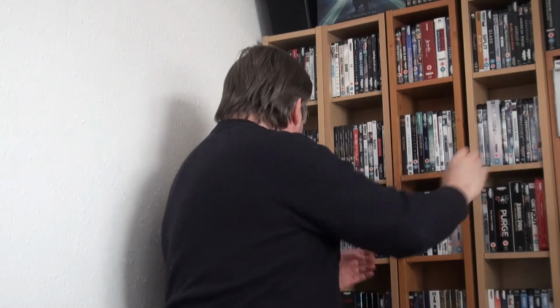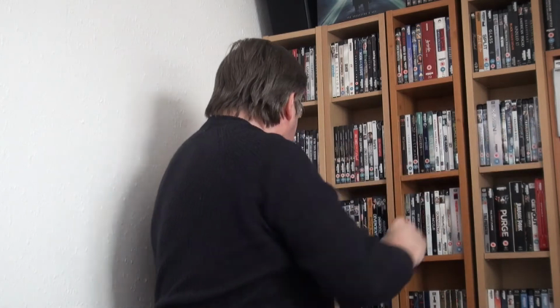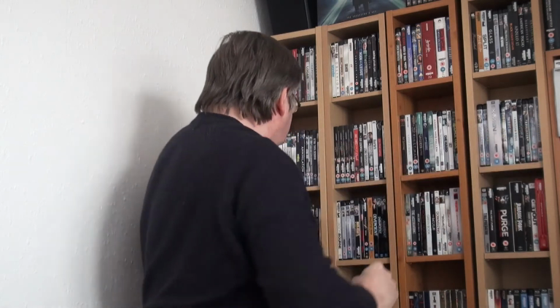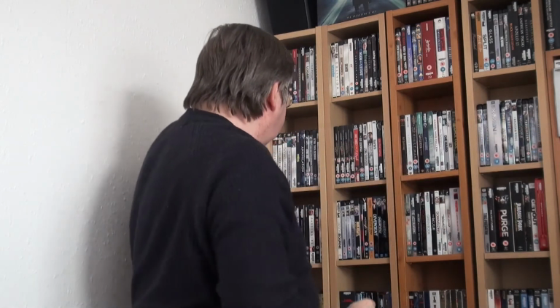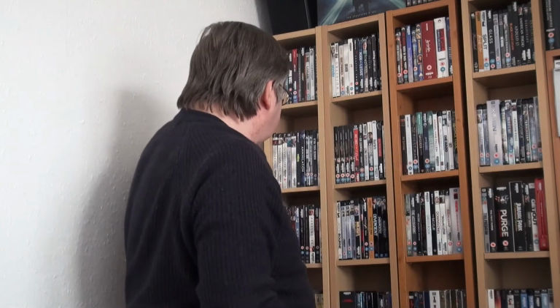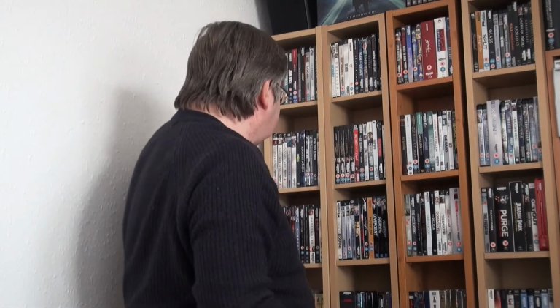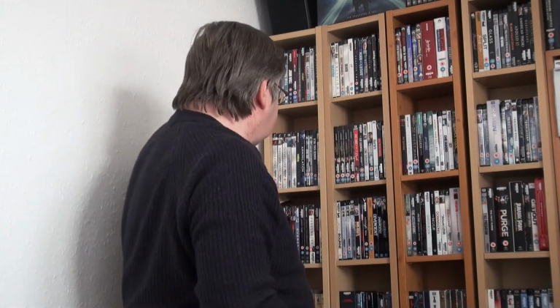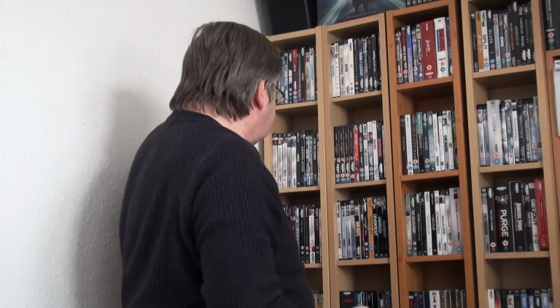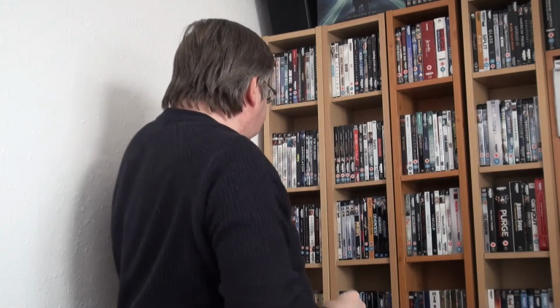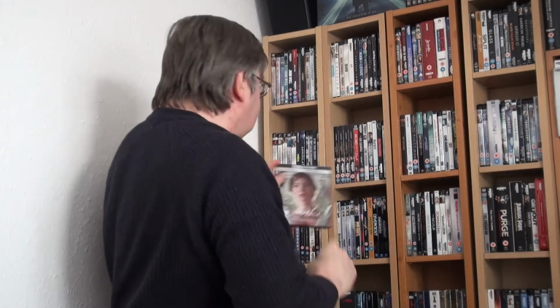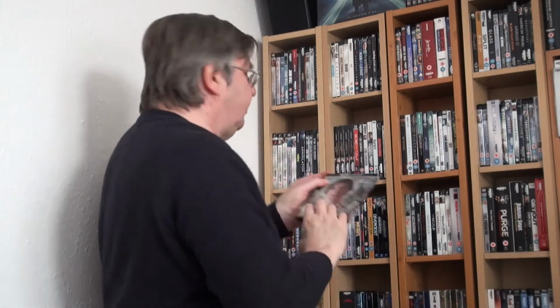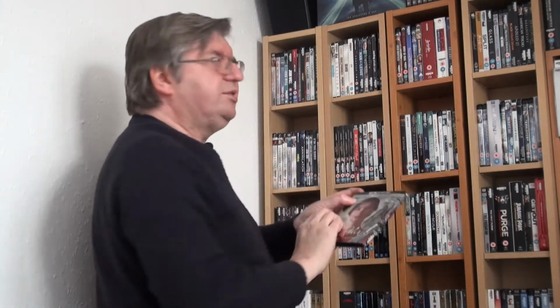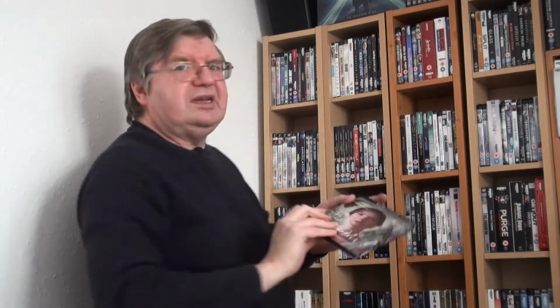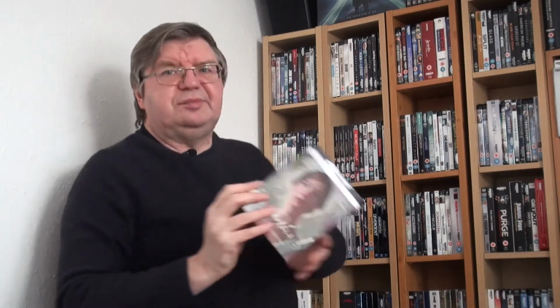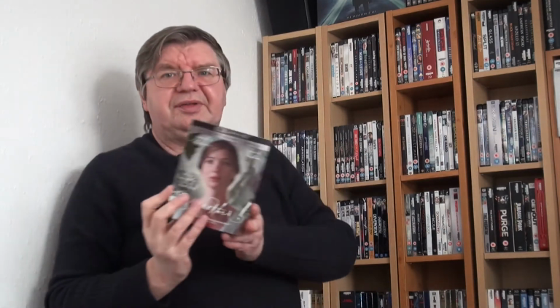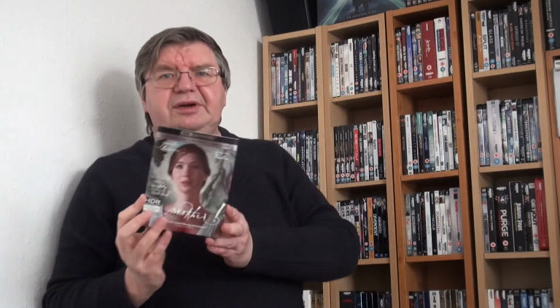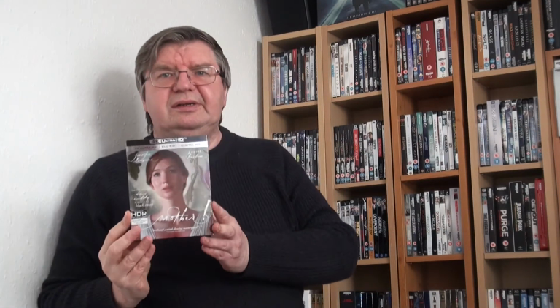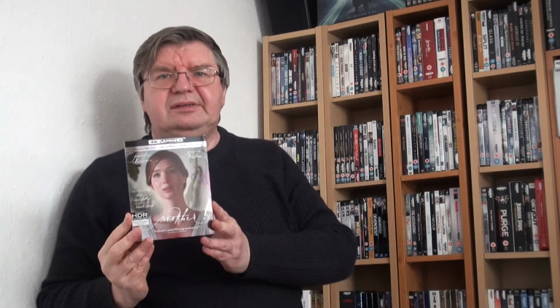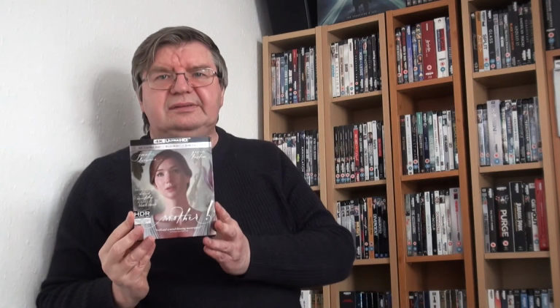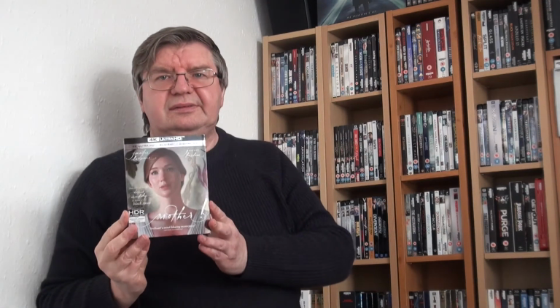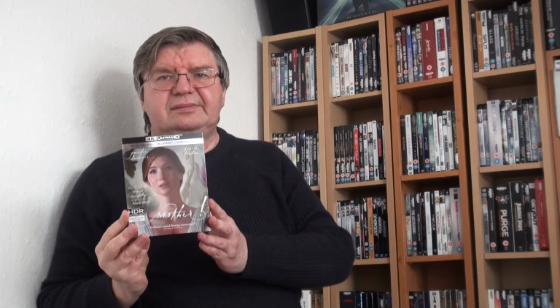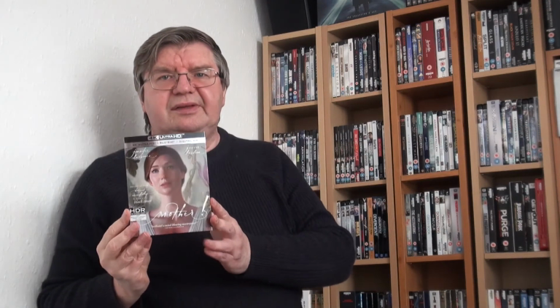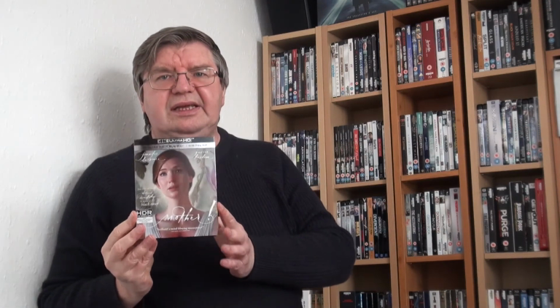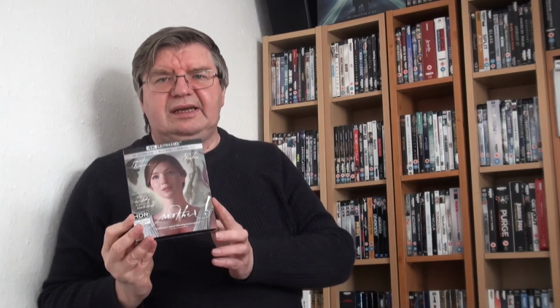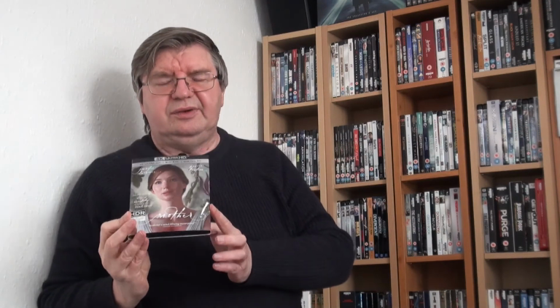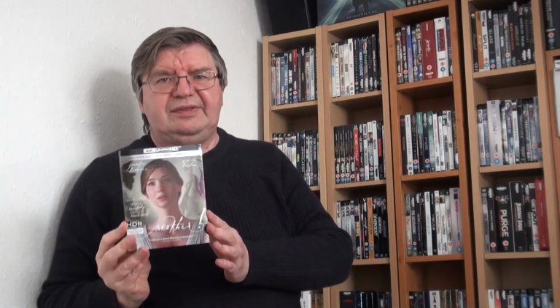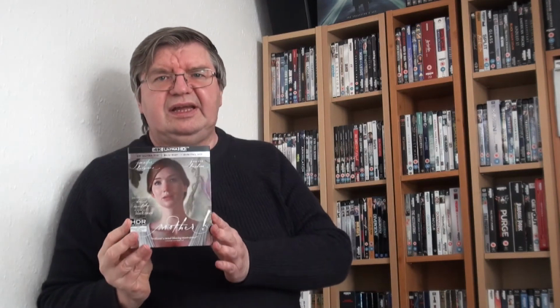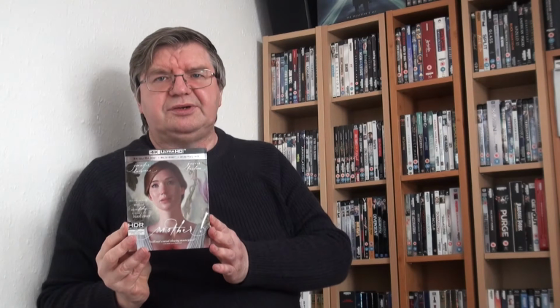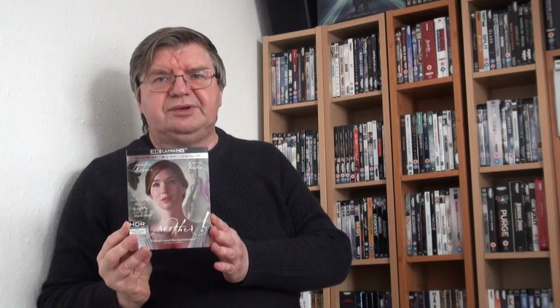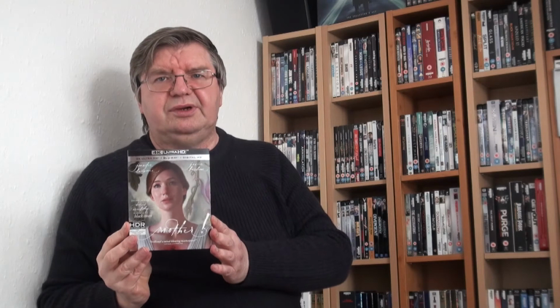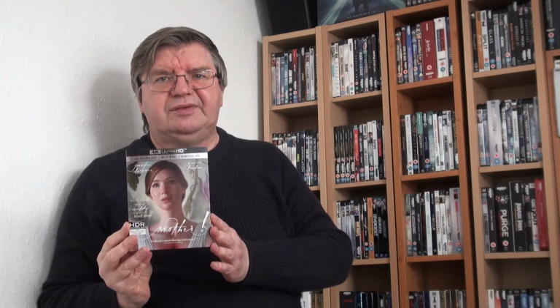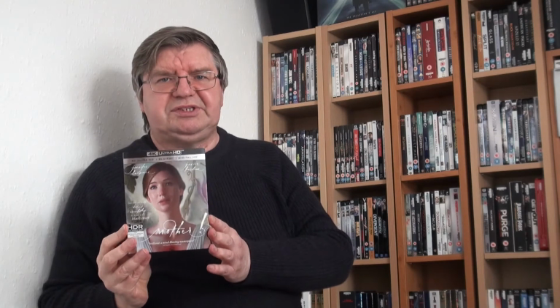Now moving on we have Darren Aronofsky's Mother. I think you either hate it or you love it.